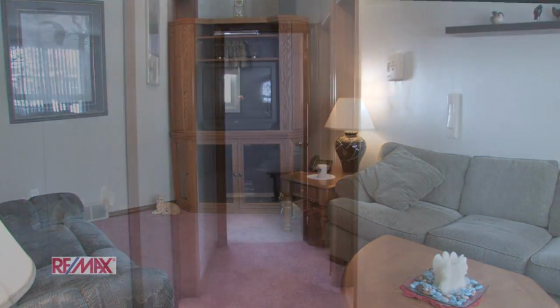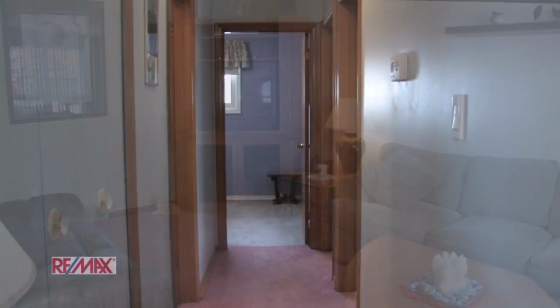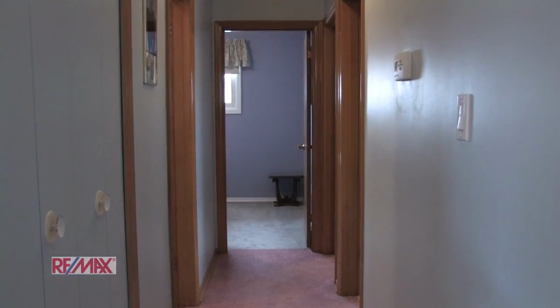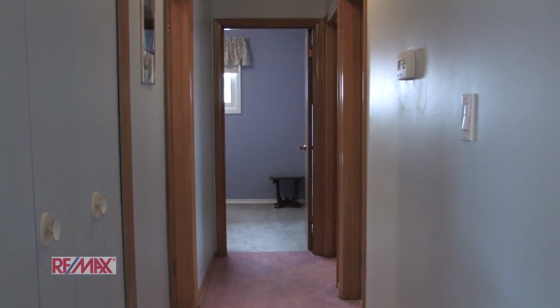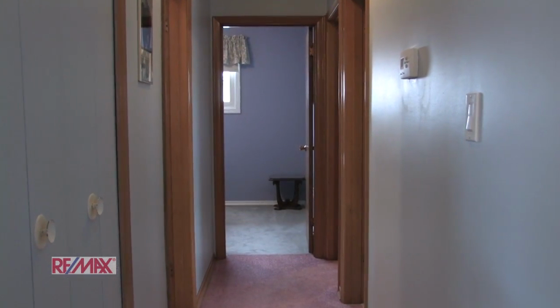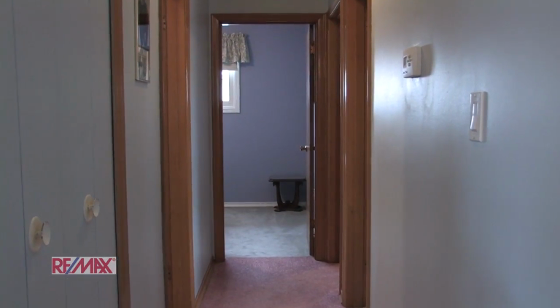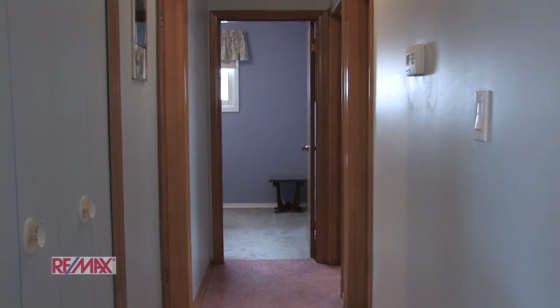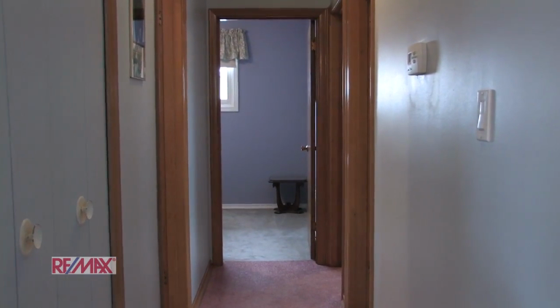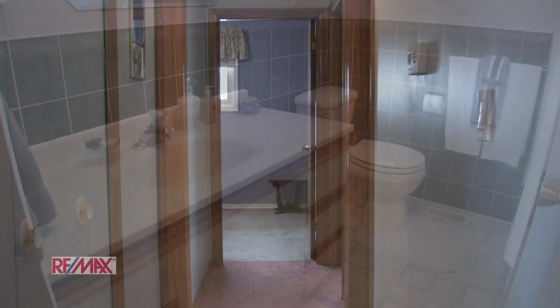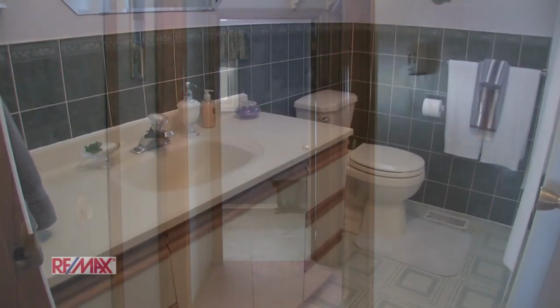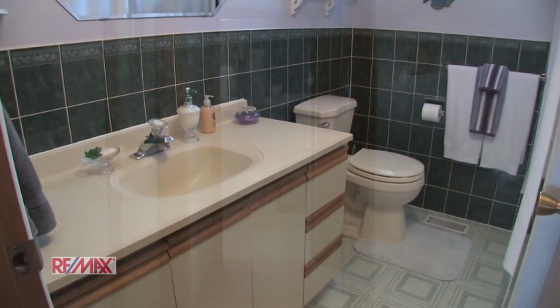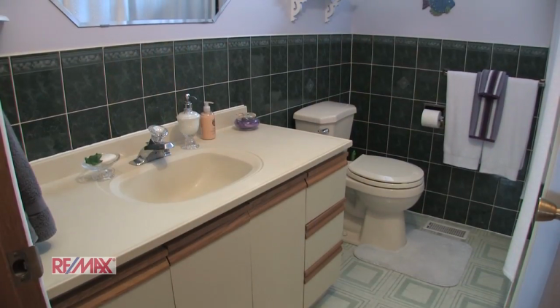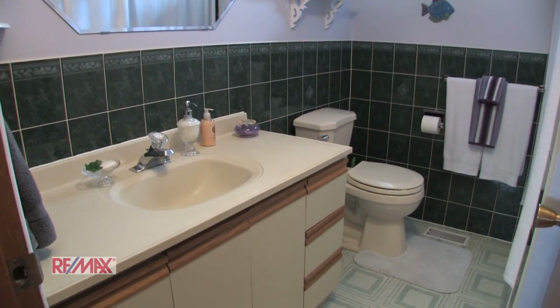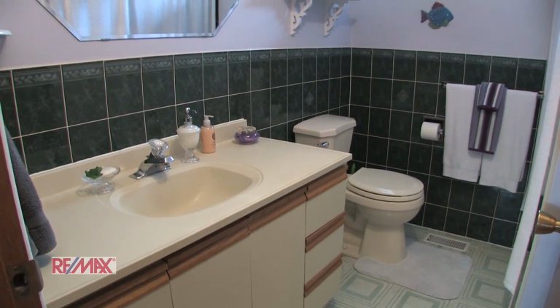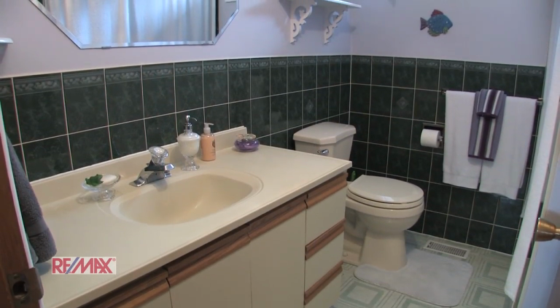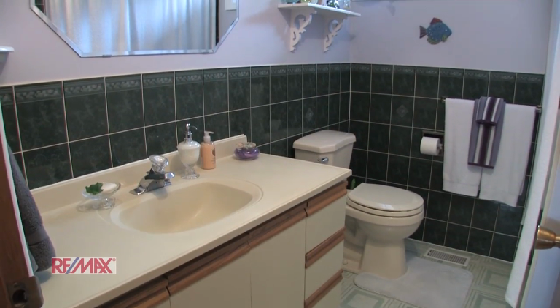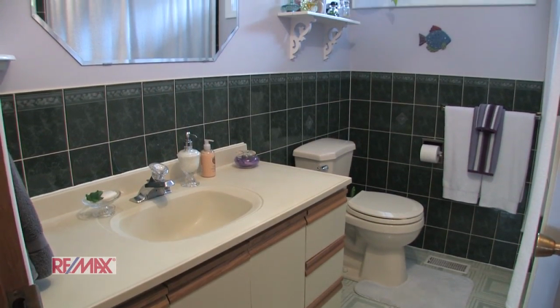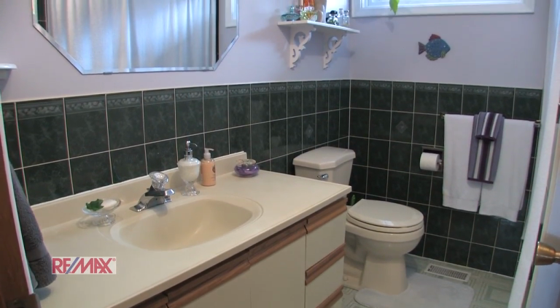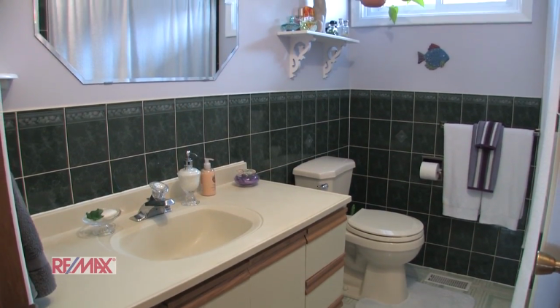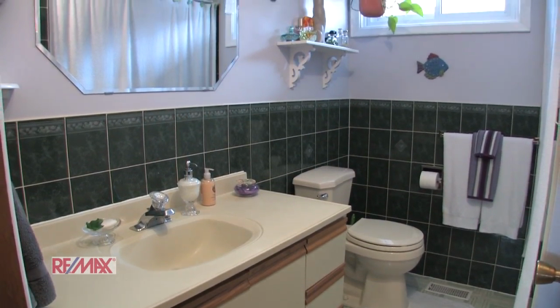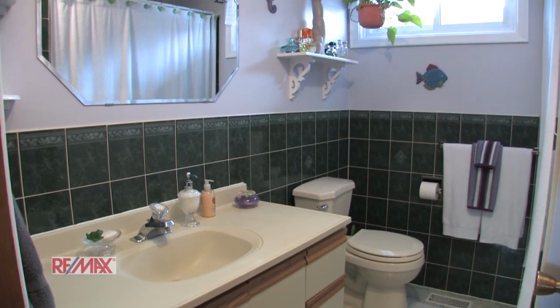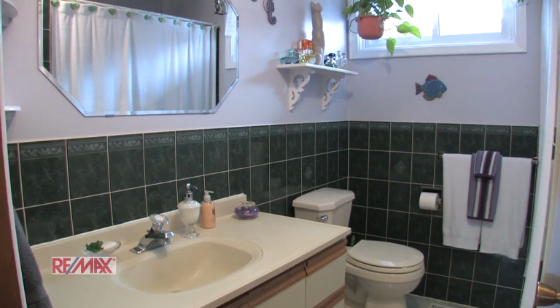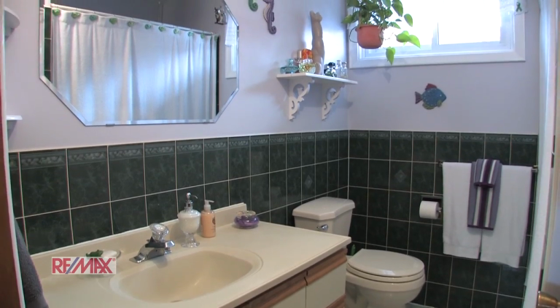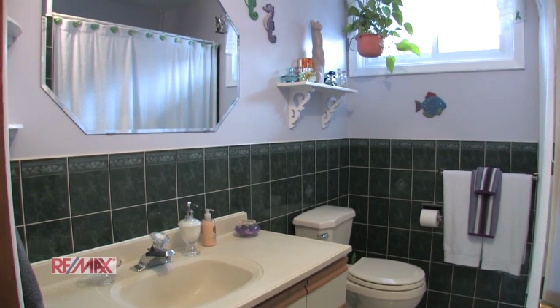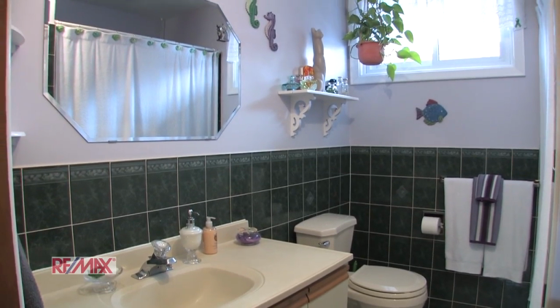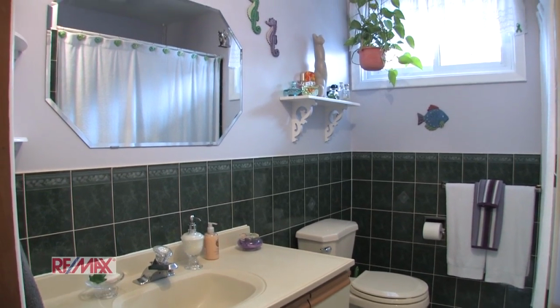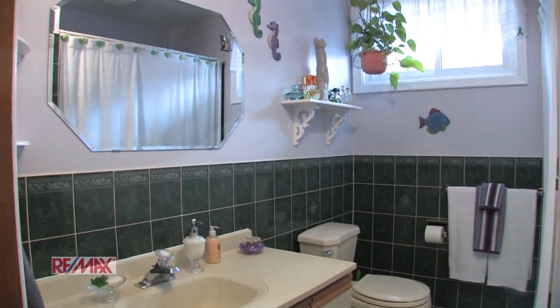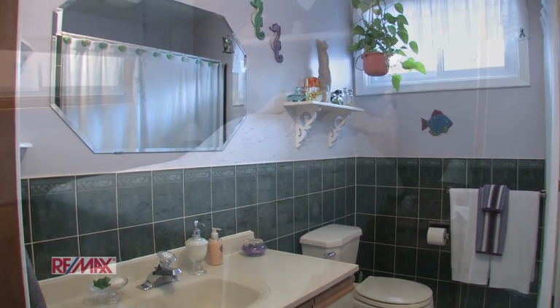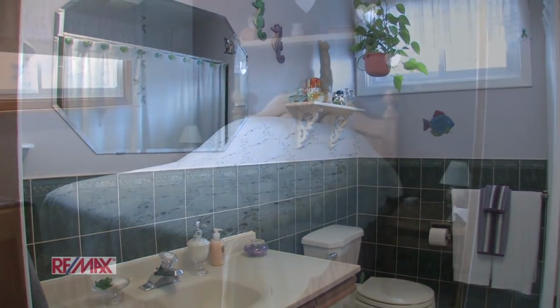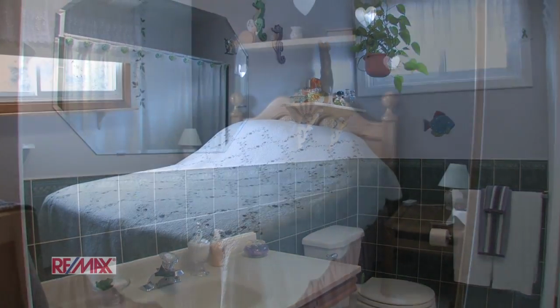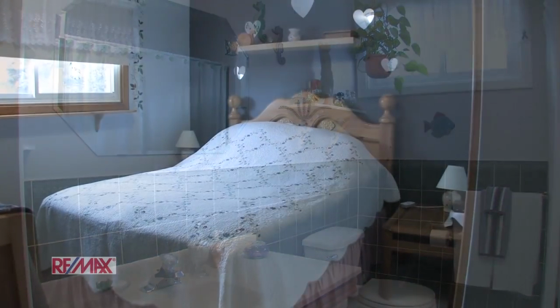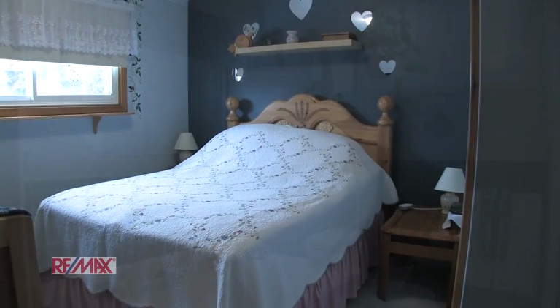Here we move down the hall to the four piece bath and the three bedrooms.